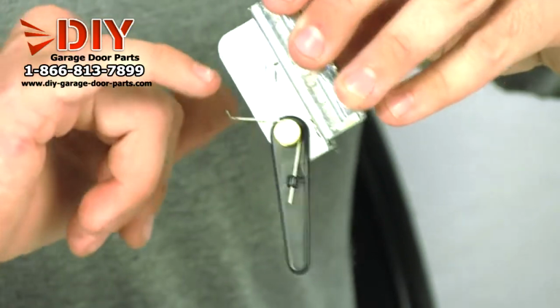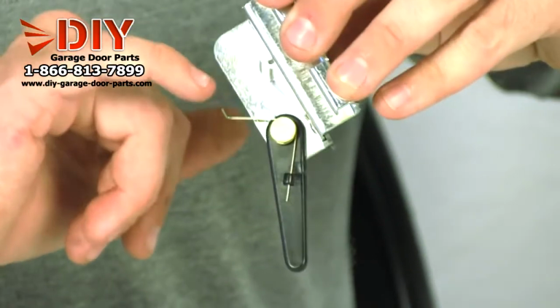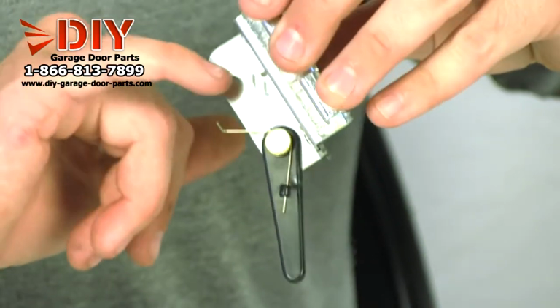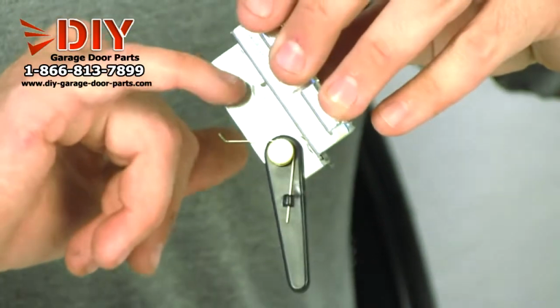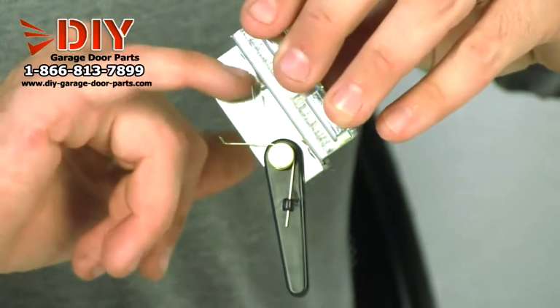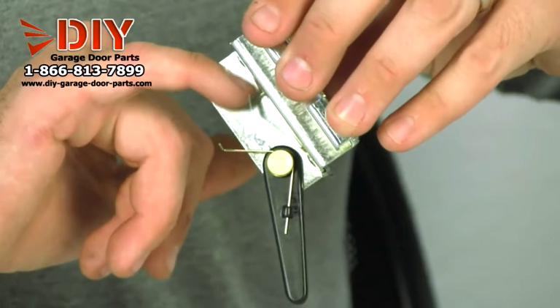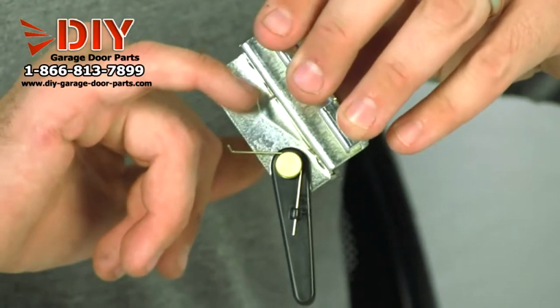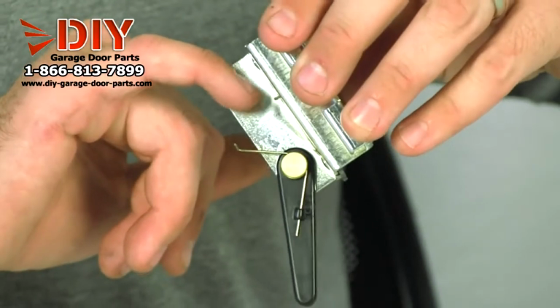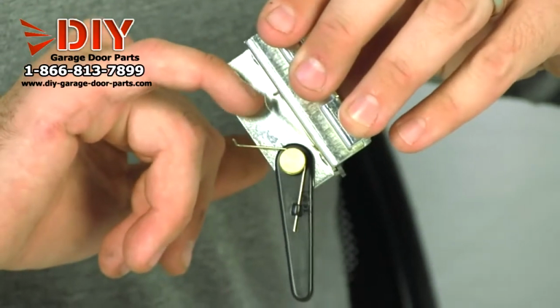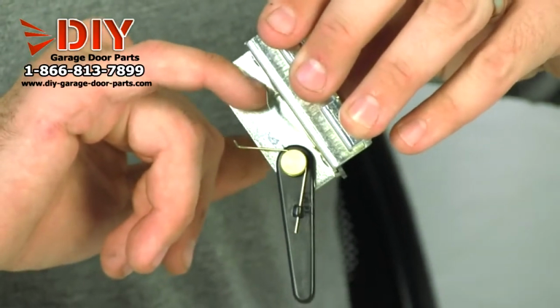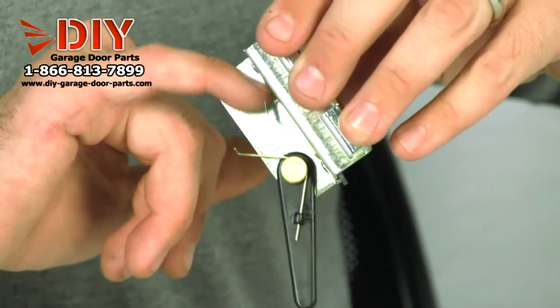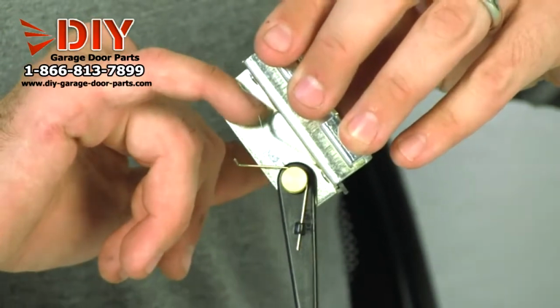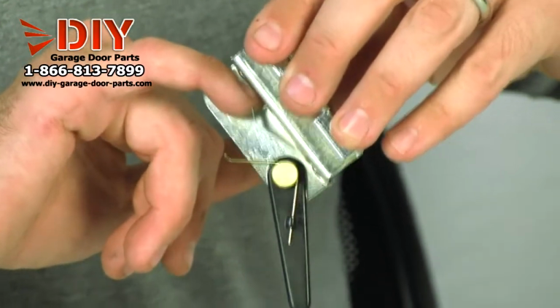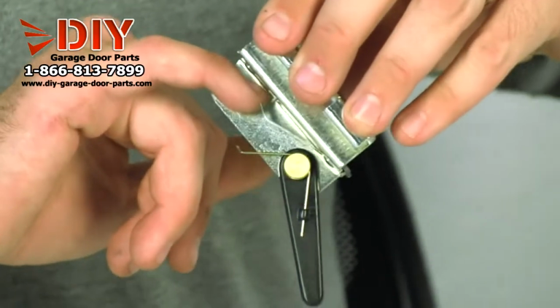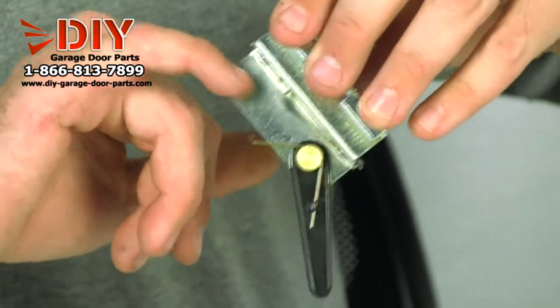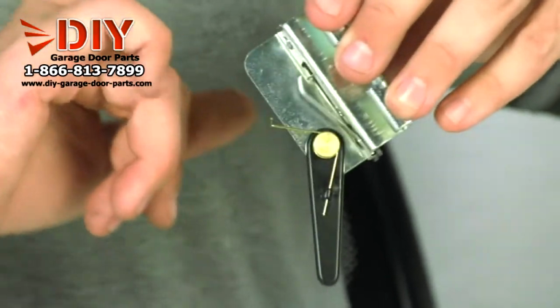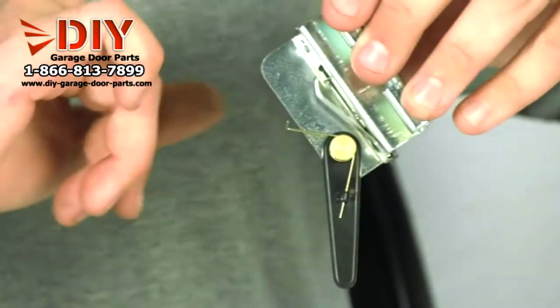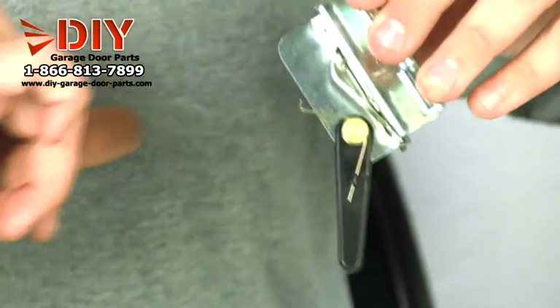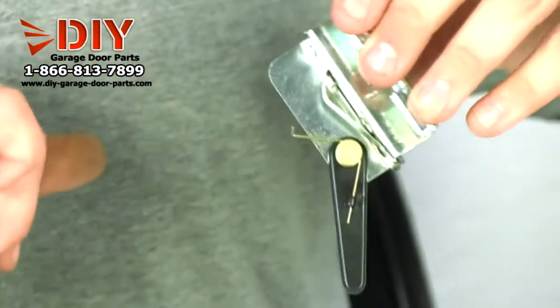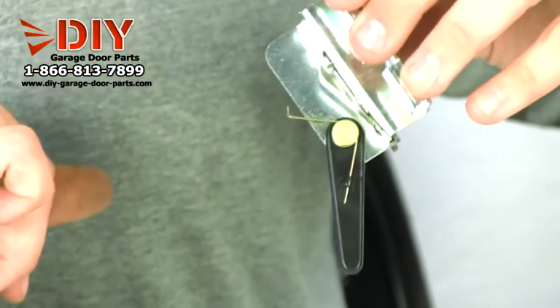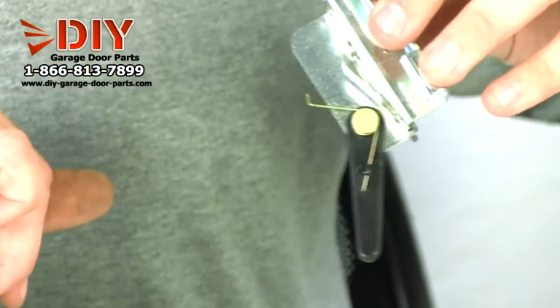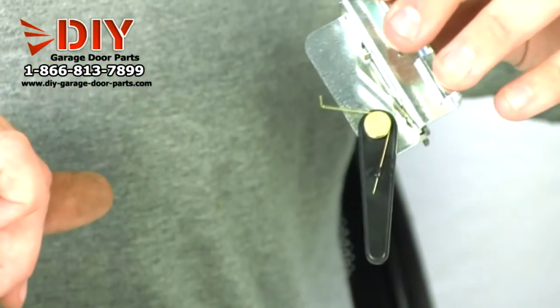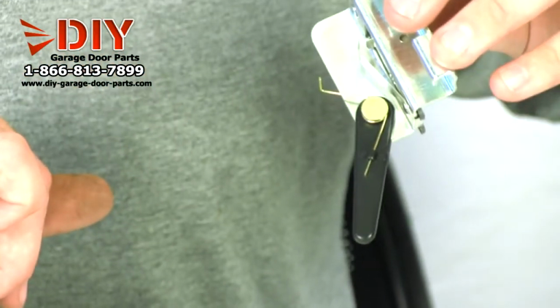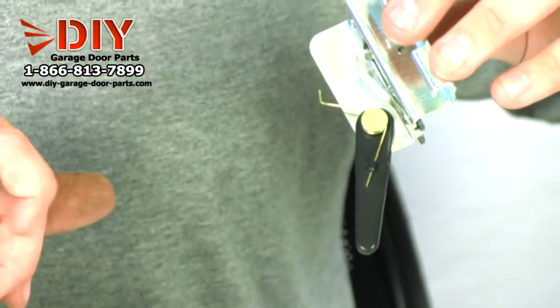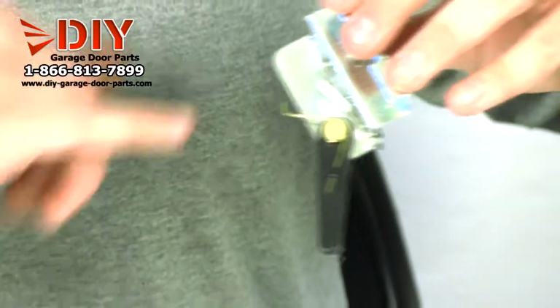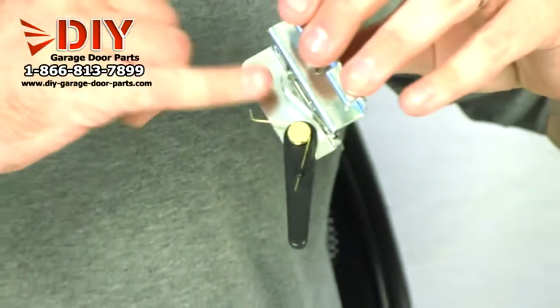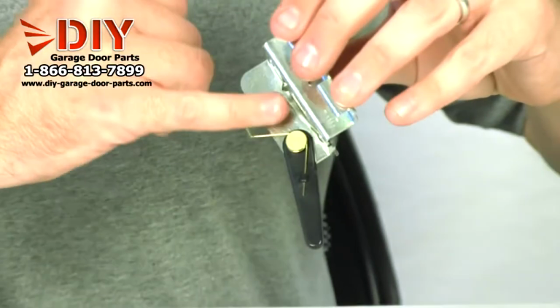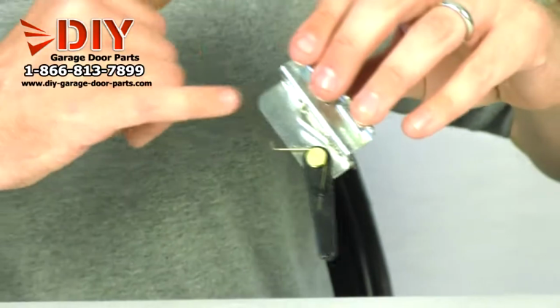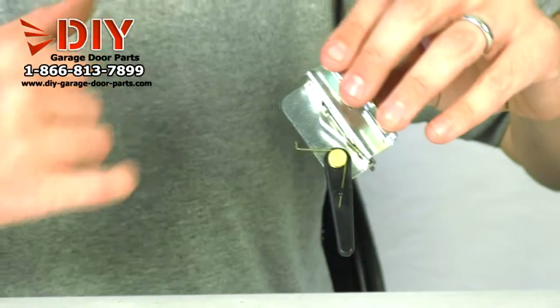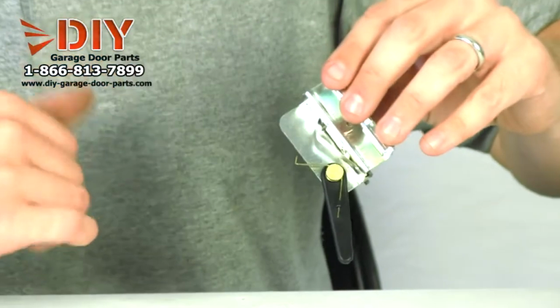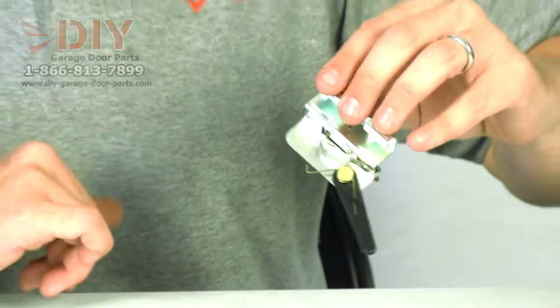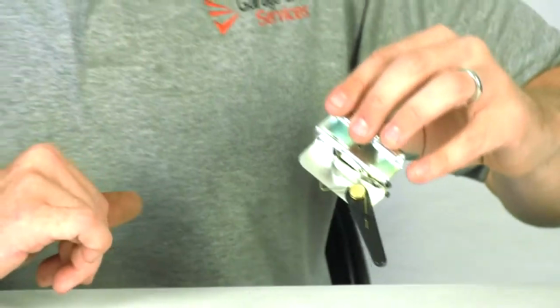Another thing is this limit switch can get so corroded that it won't make contact and cut the motor off.